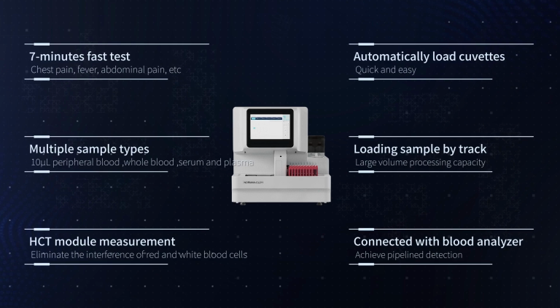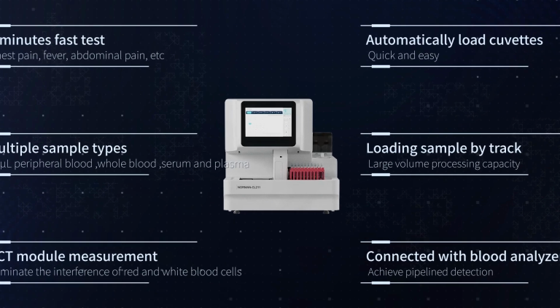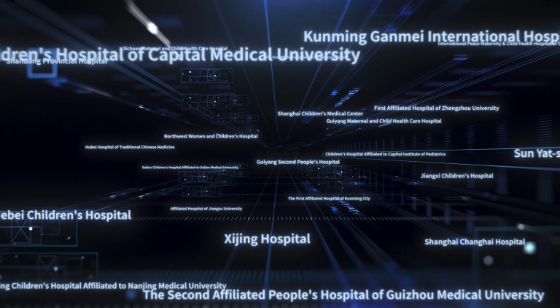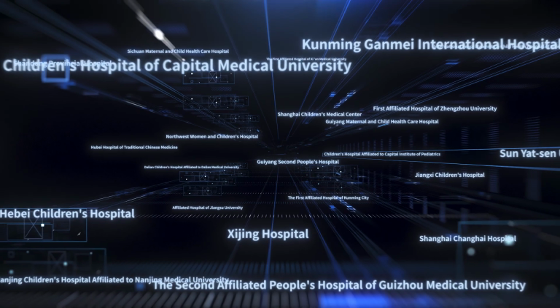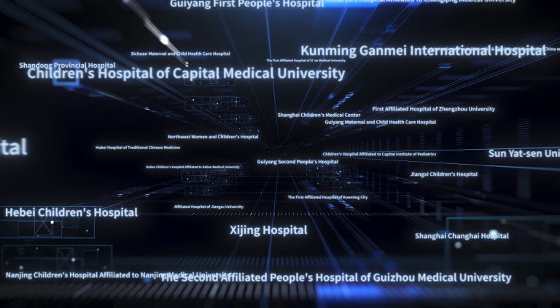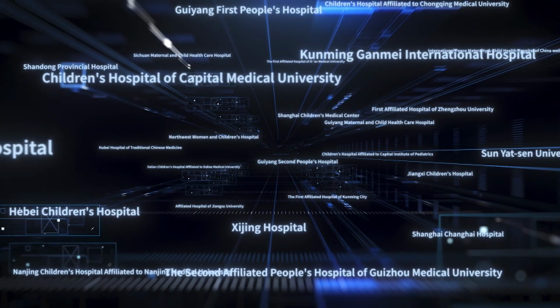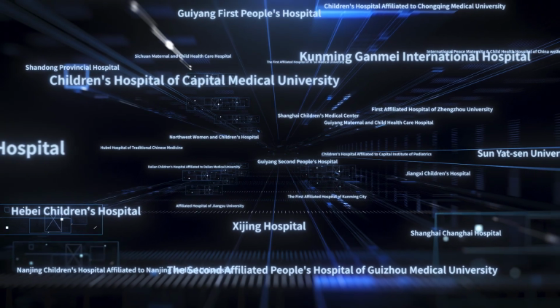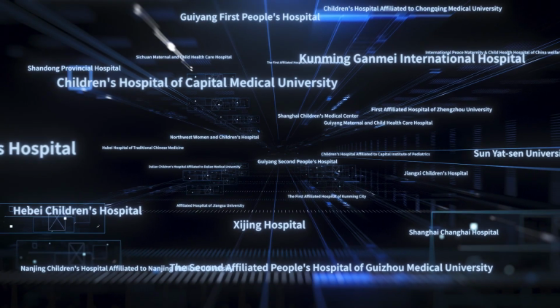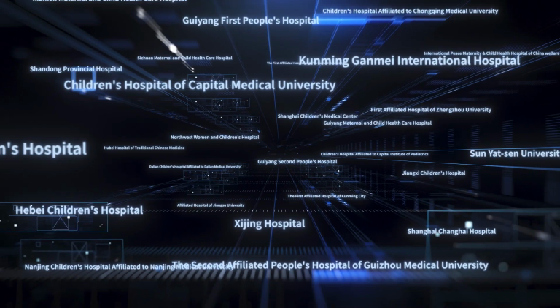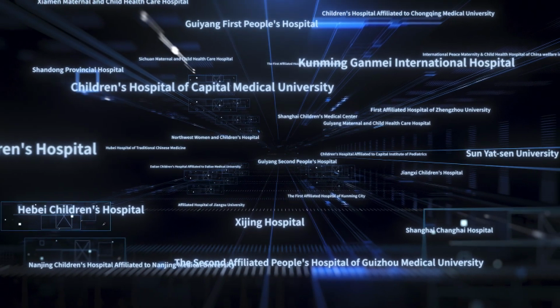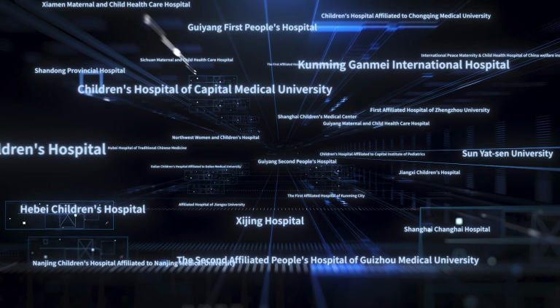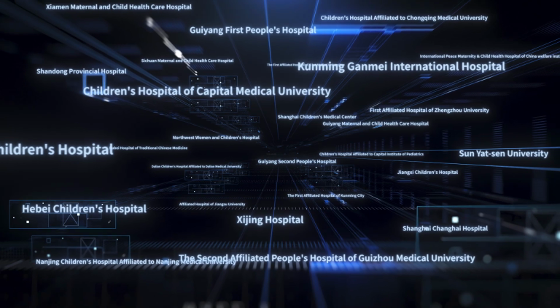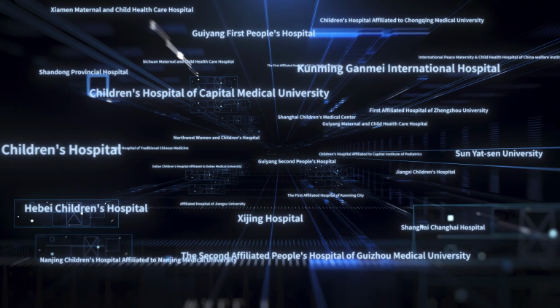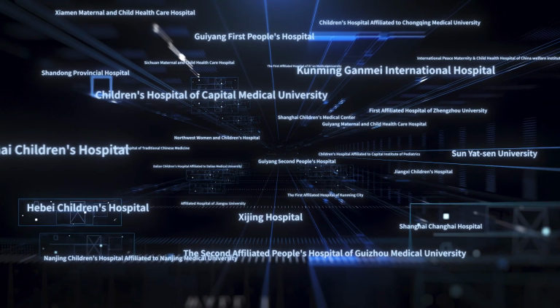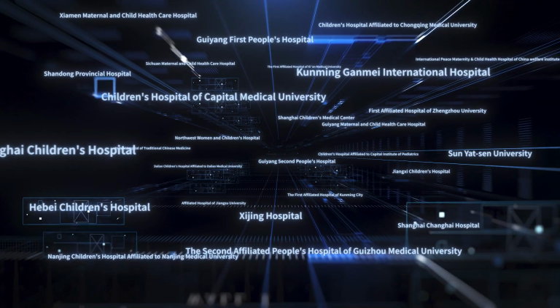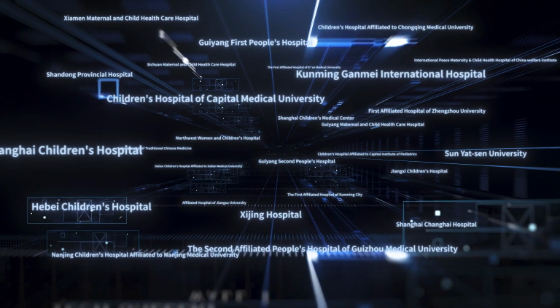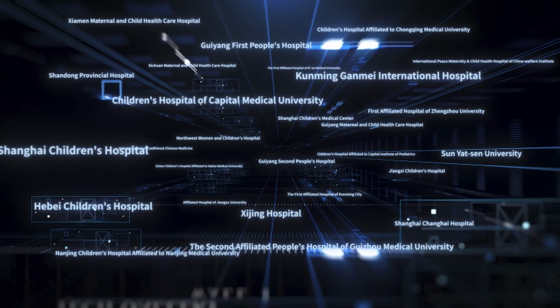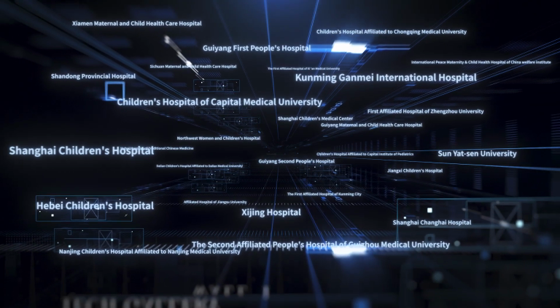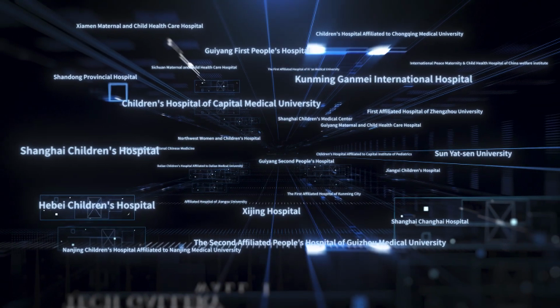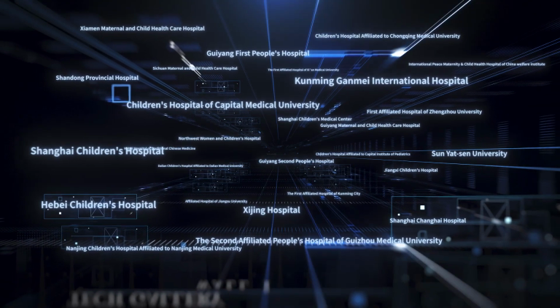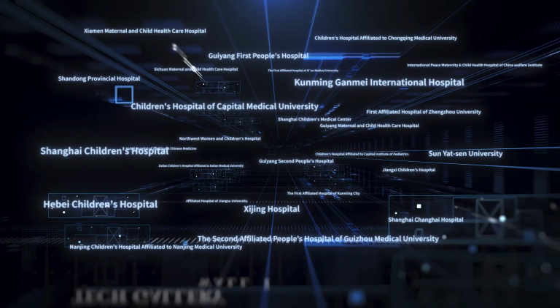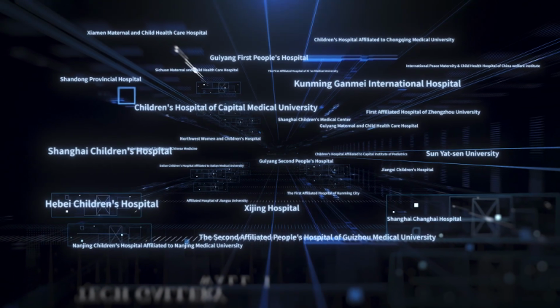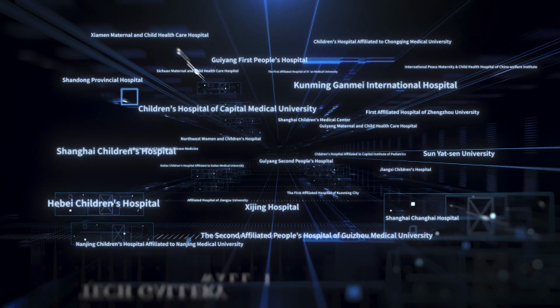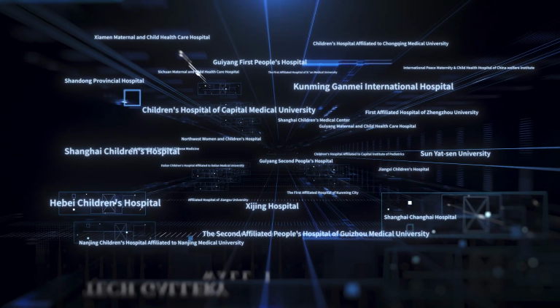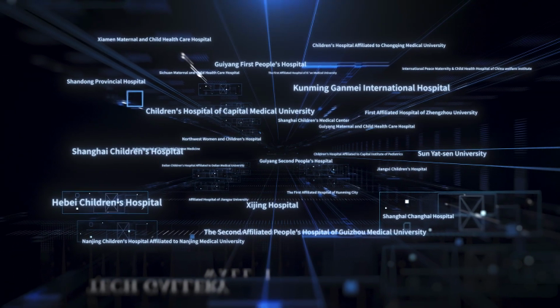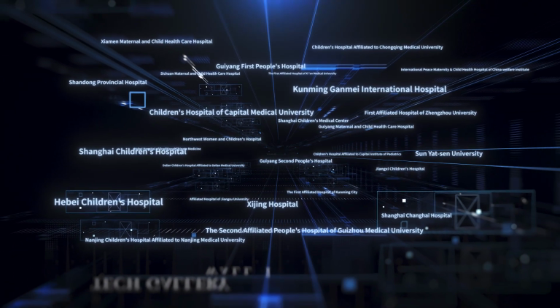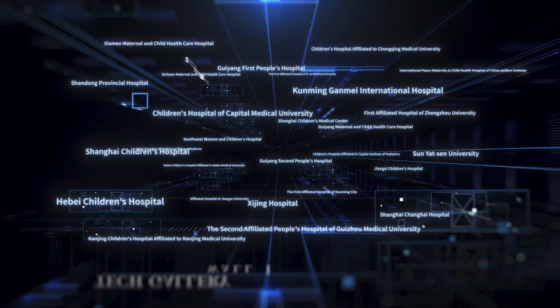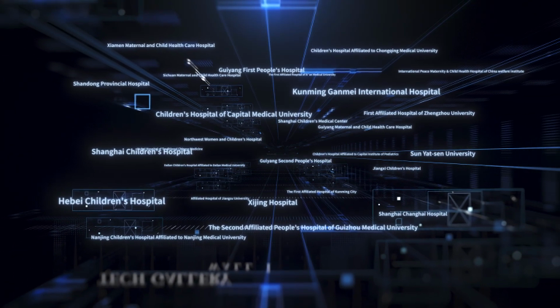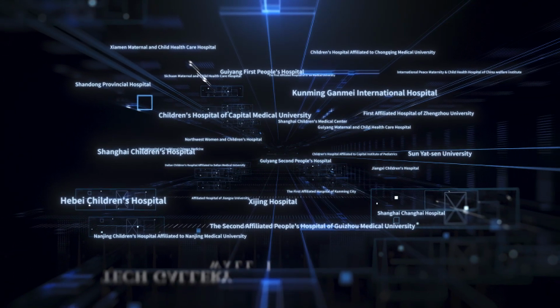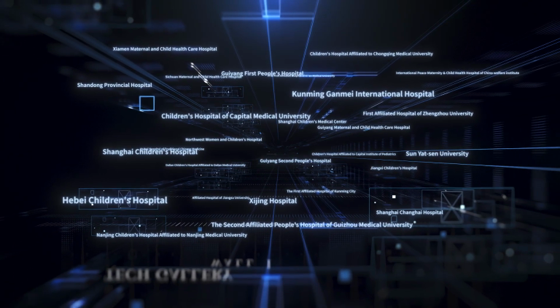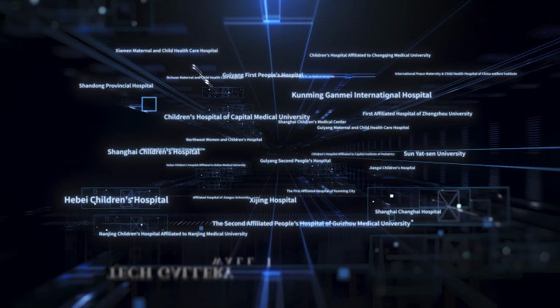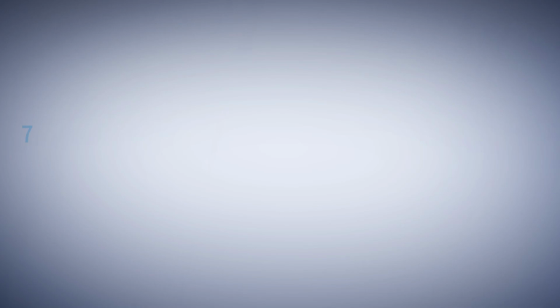So far, Norman has reached cooperation with many hospitals to provide complete testing solutions for human health.